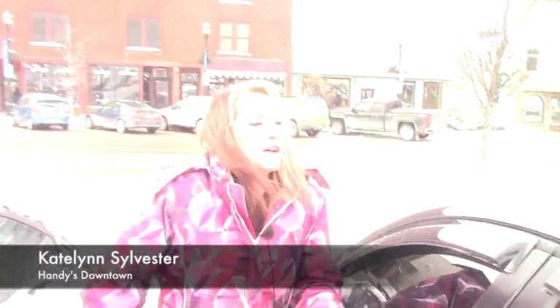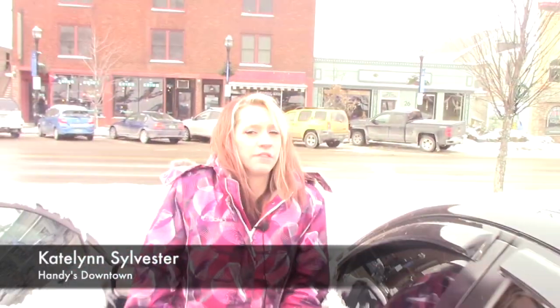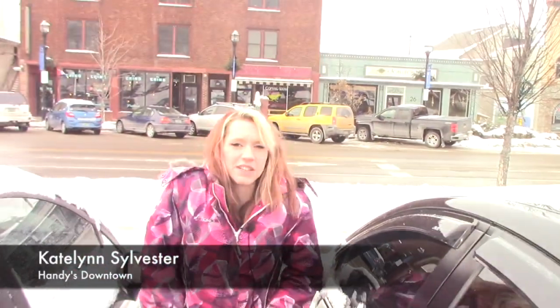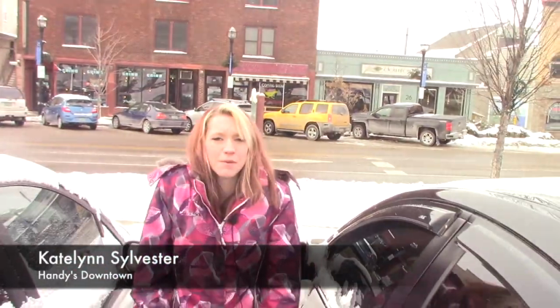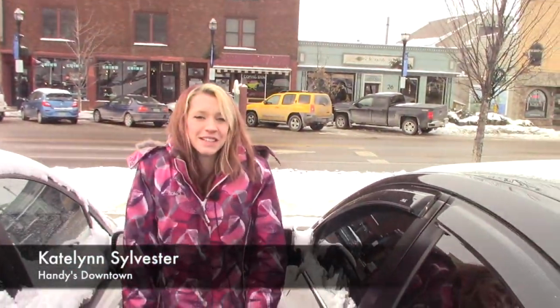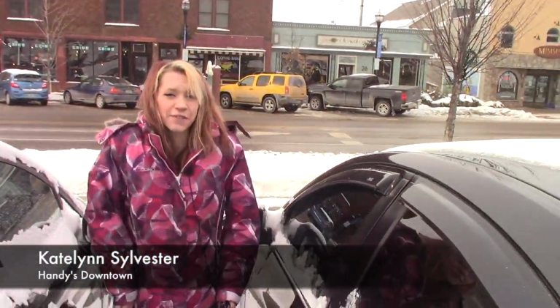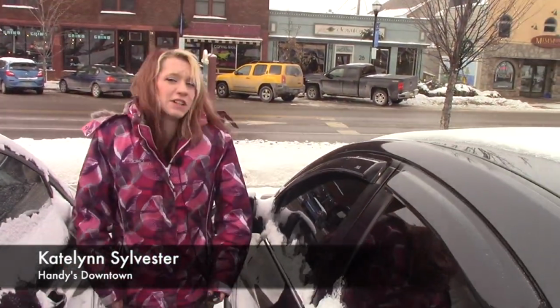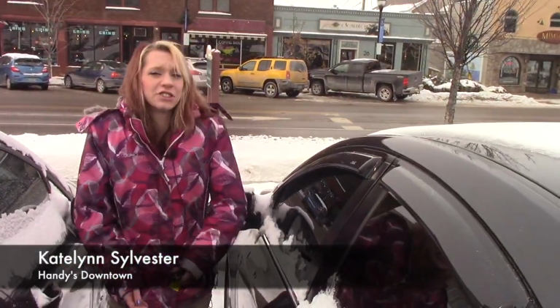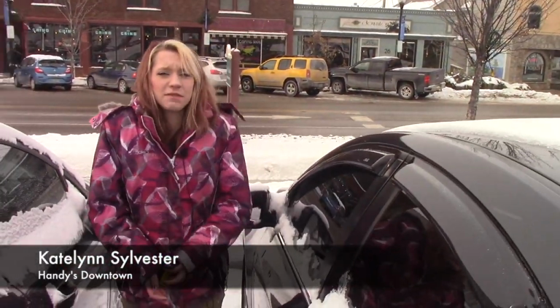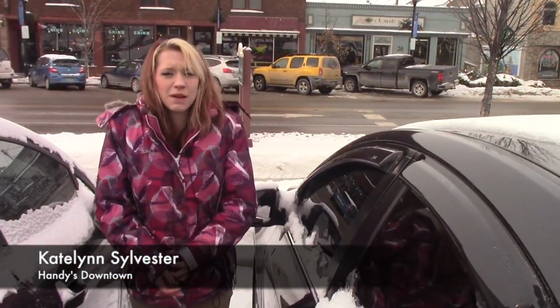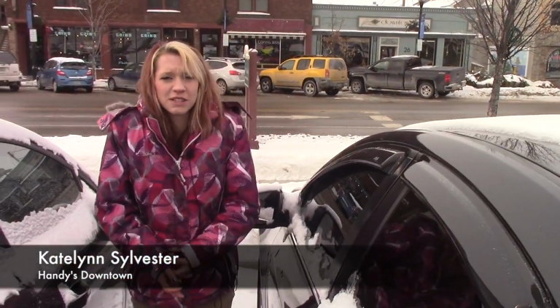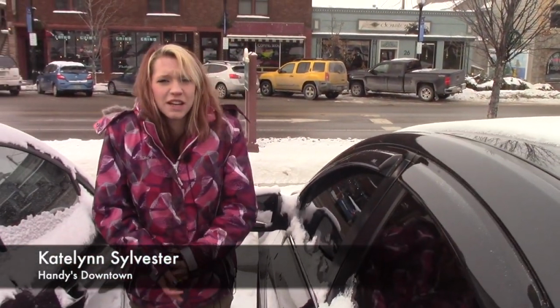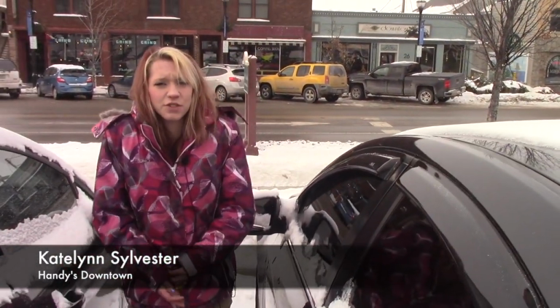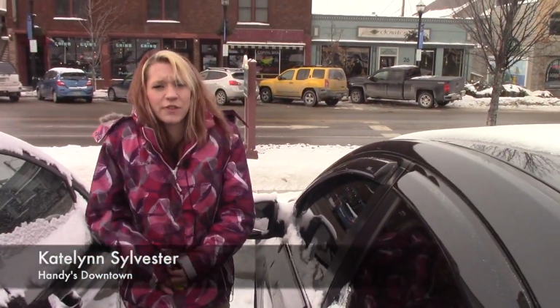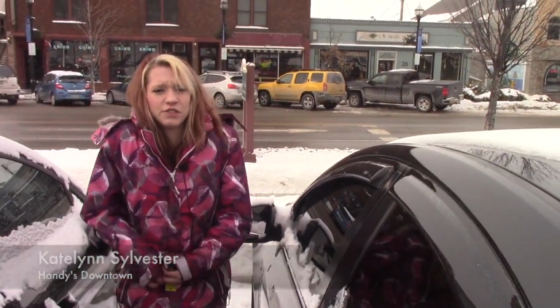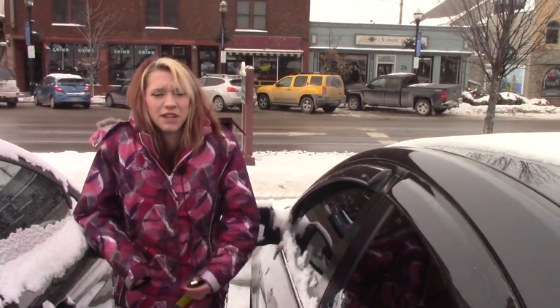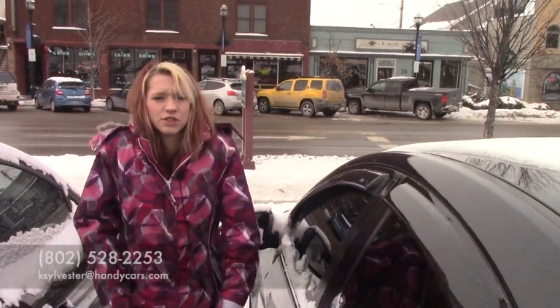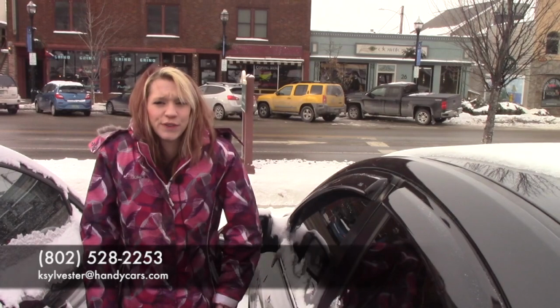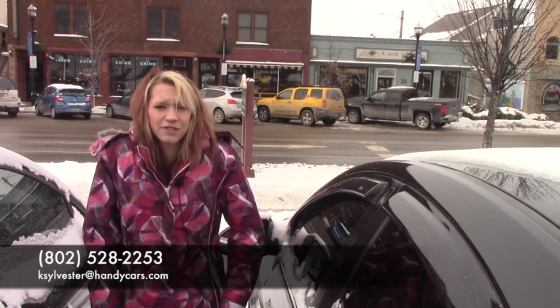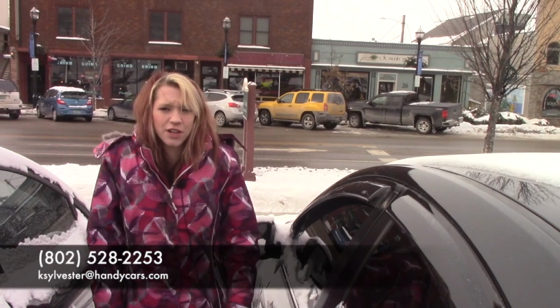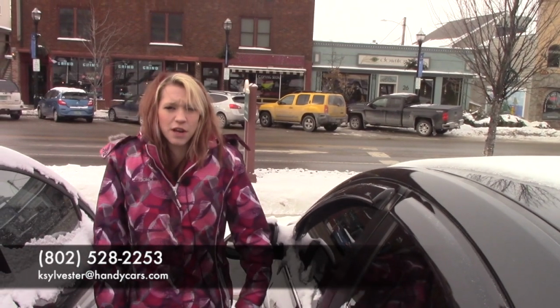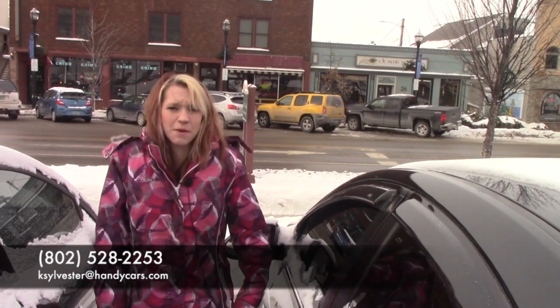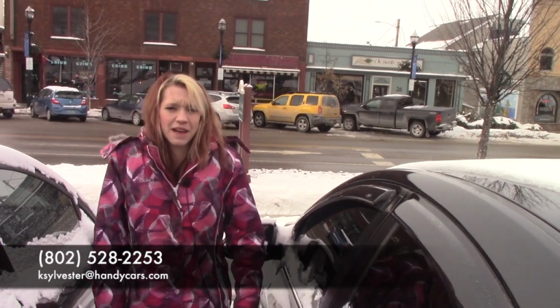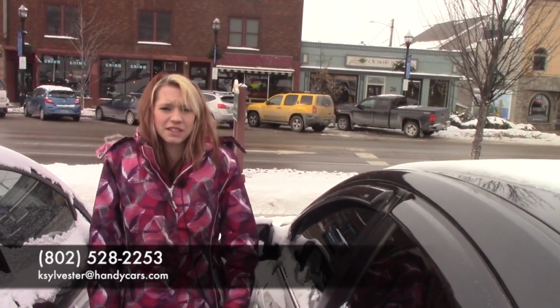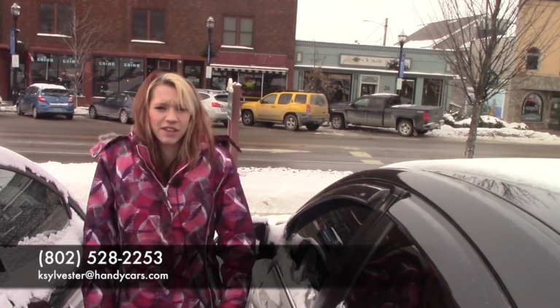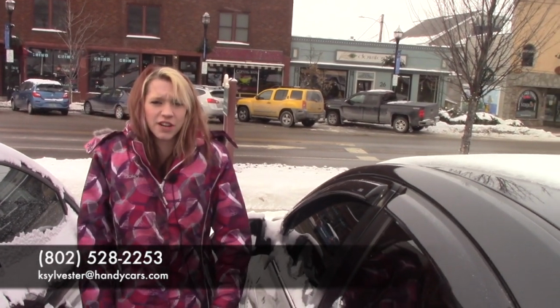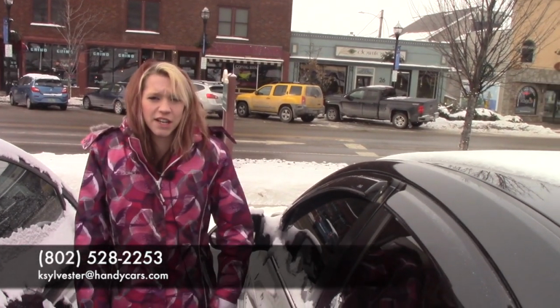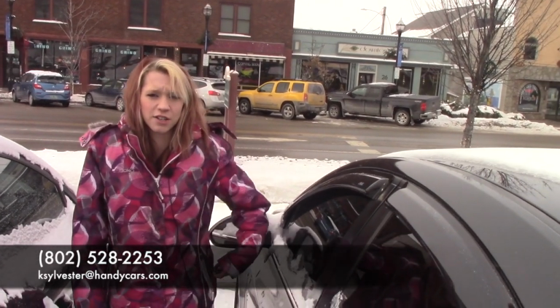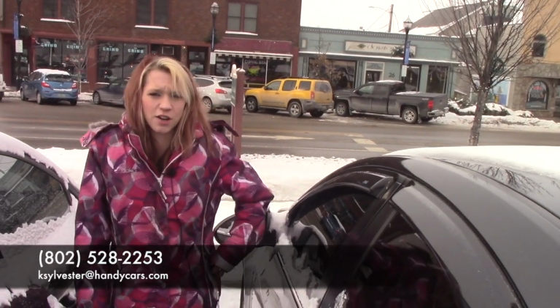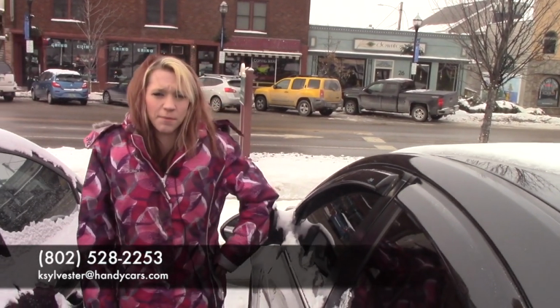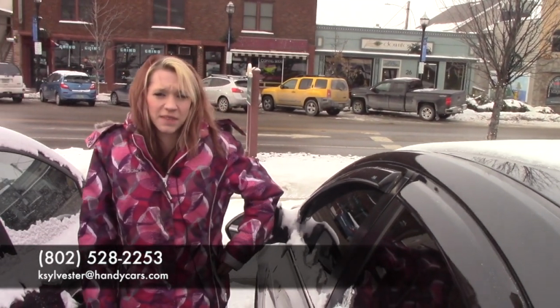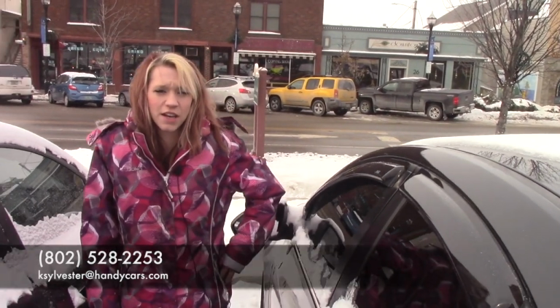If you'd like to come in and take it for a test drive, my number is 802-528-2253 or email me at ksylvester@handycars.com. Thank you.